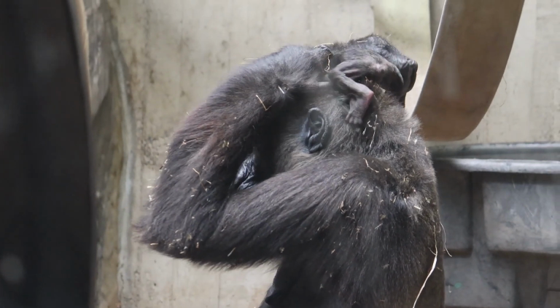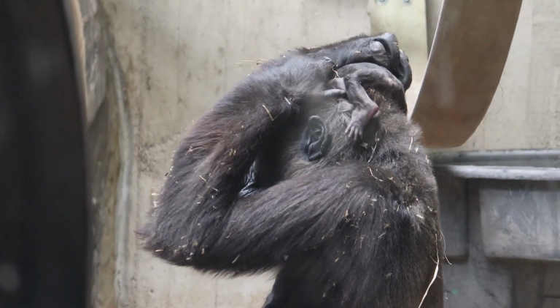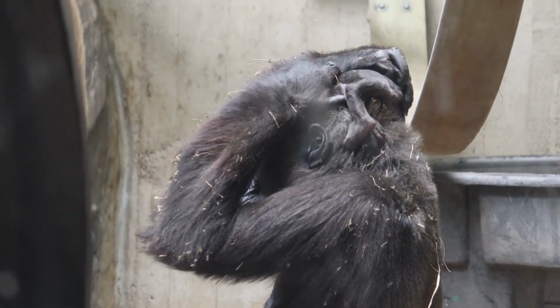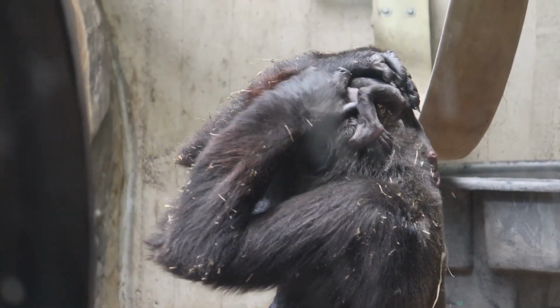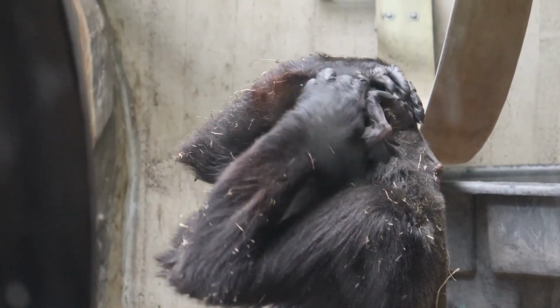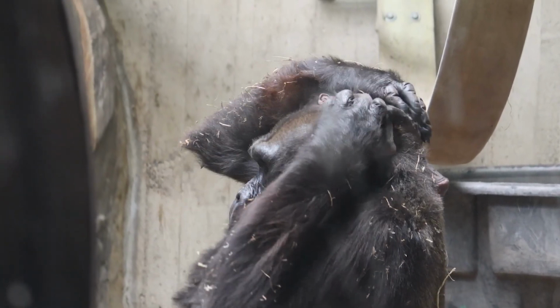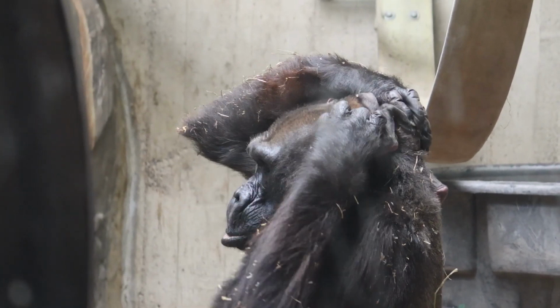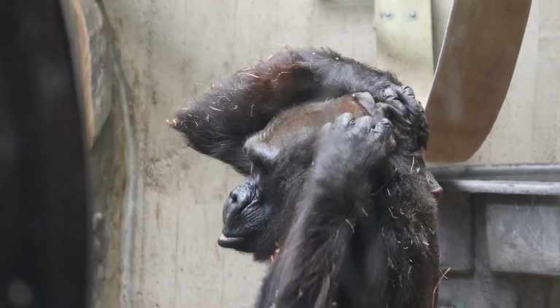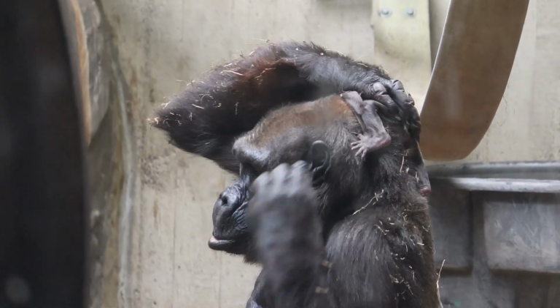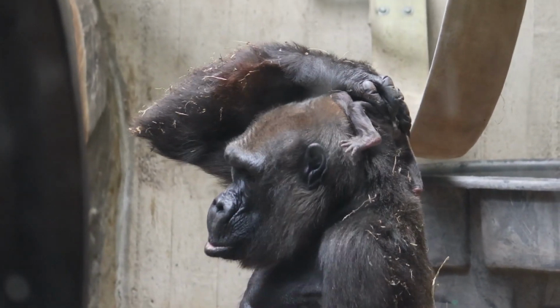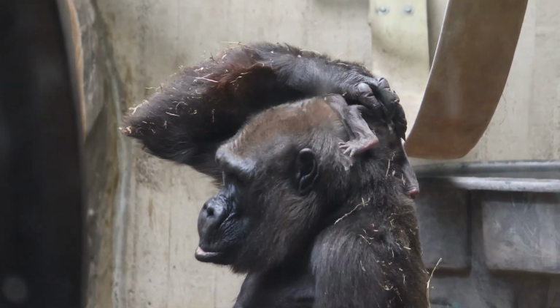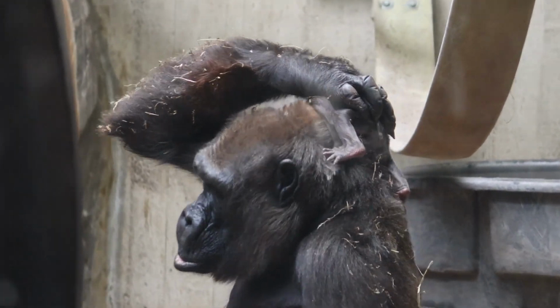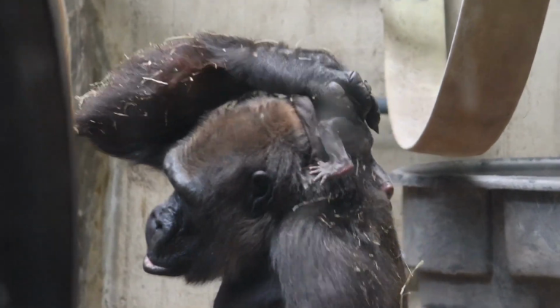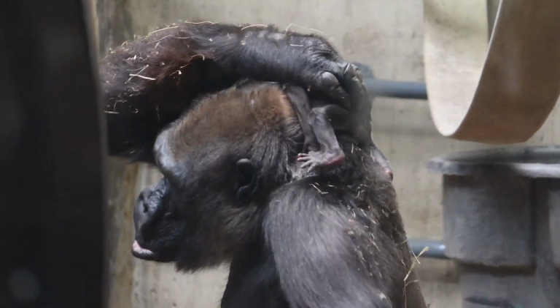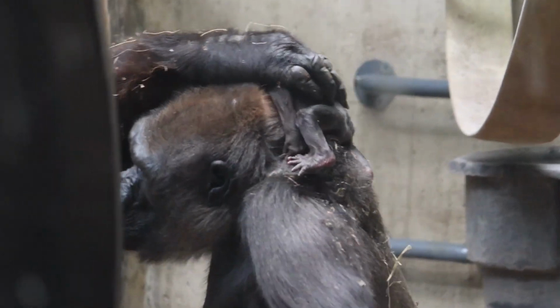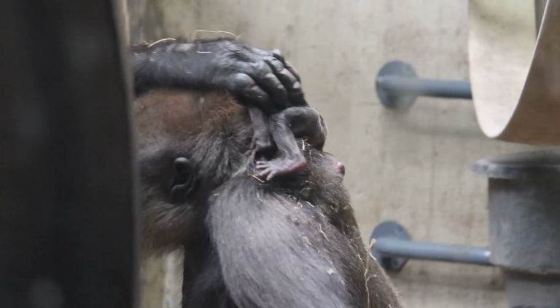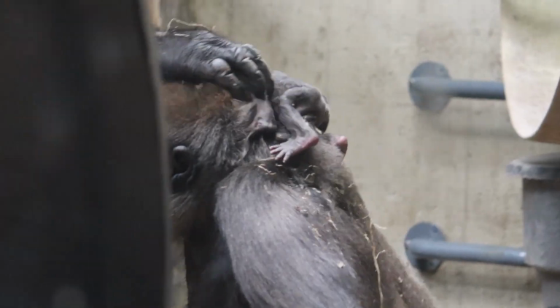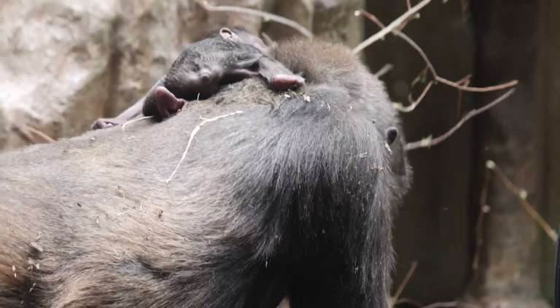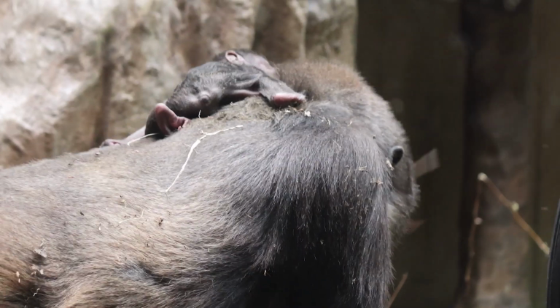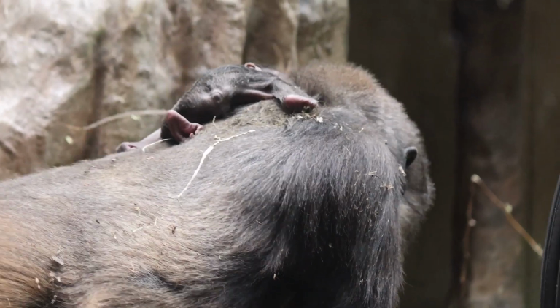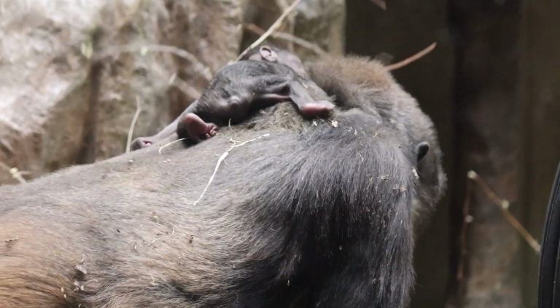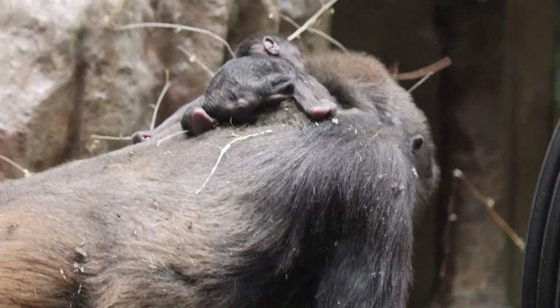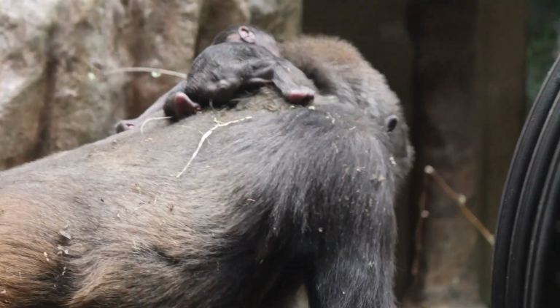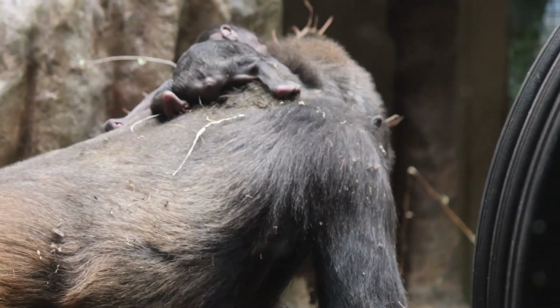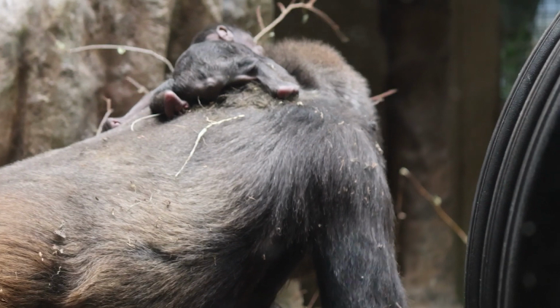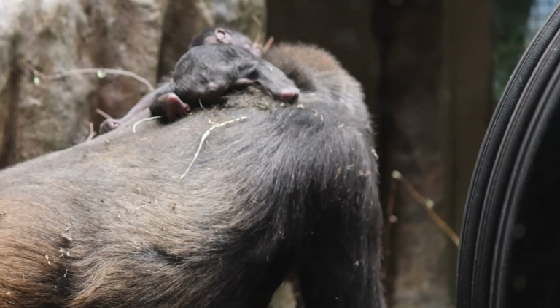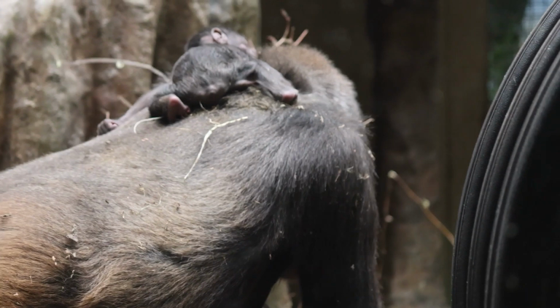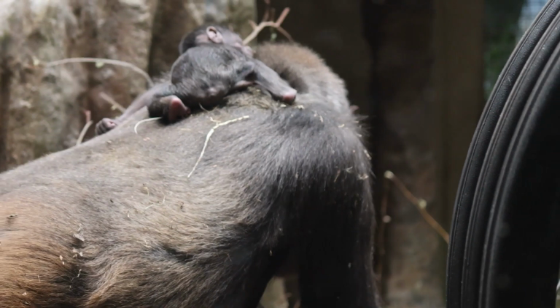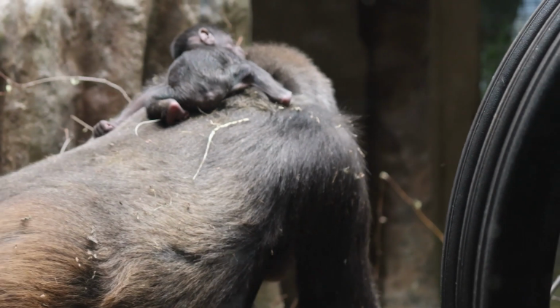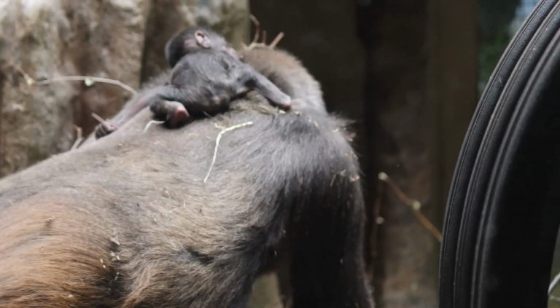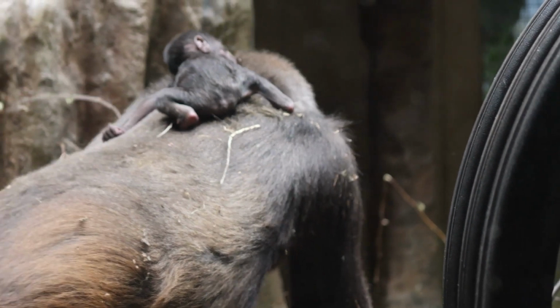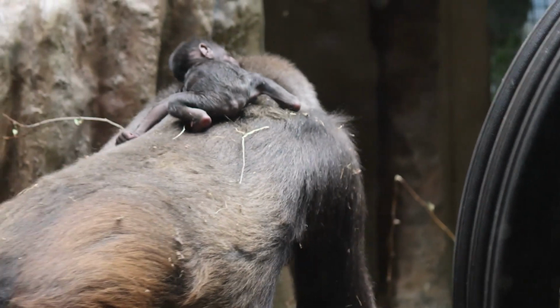Frederica has shown appropriate maternal care, McColo has shown great paternal care, and the rest of the group has remained very interested.